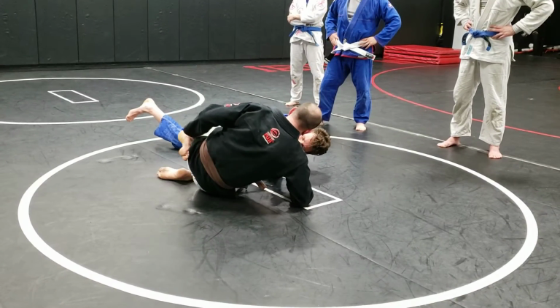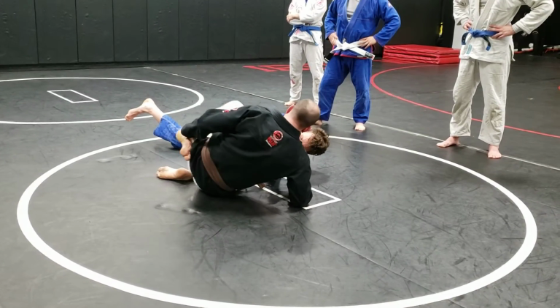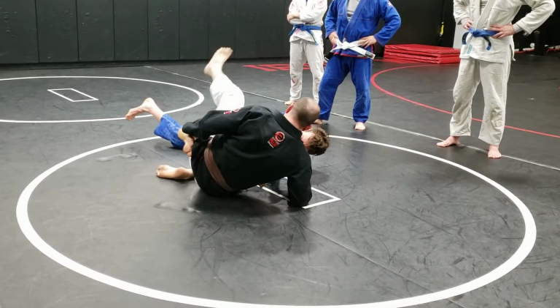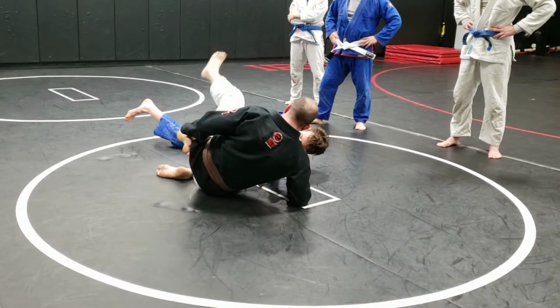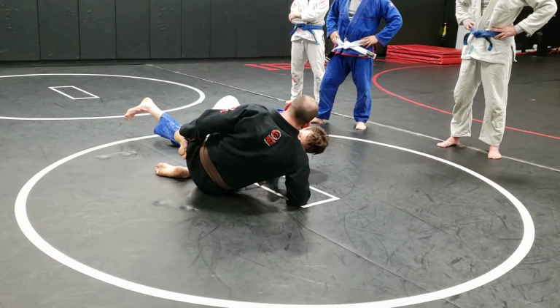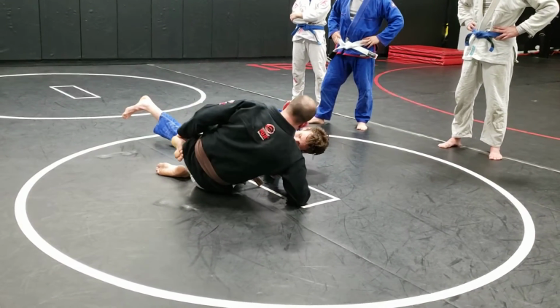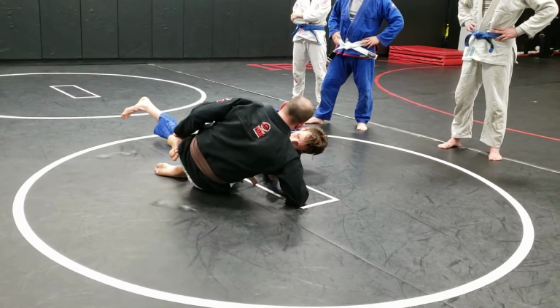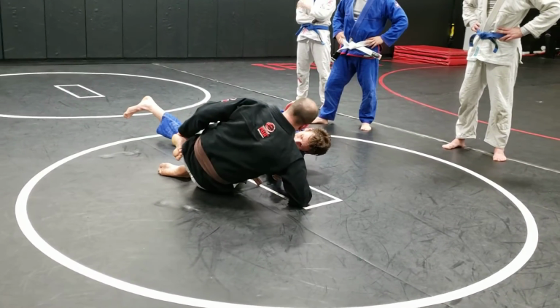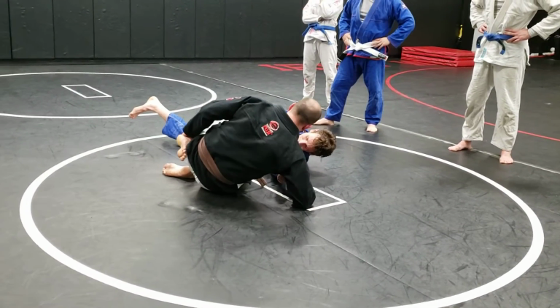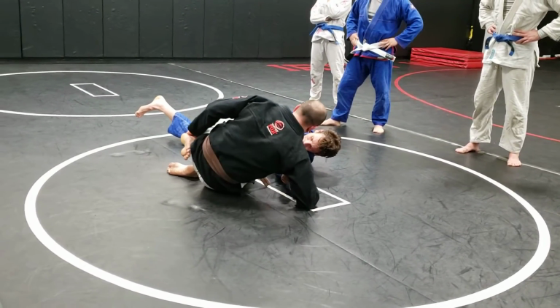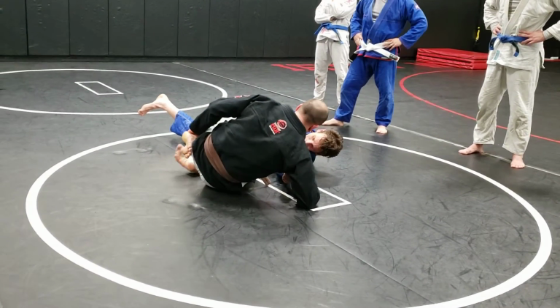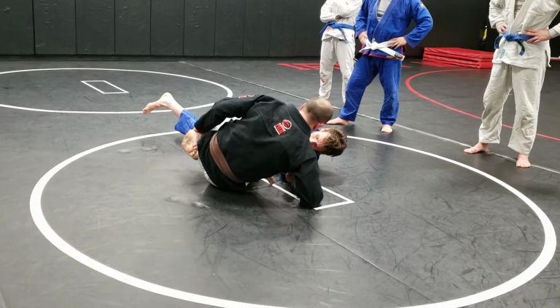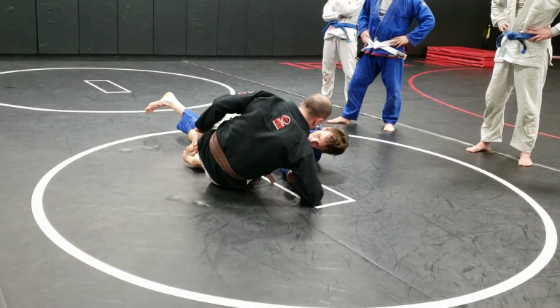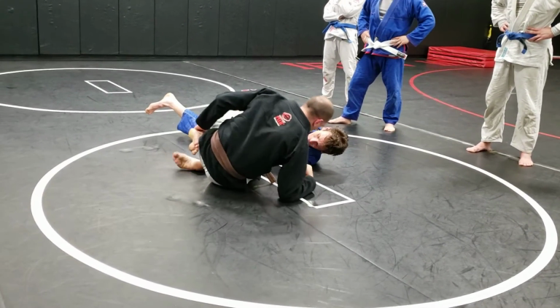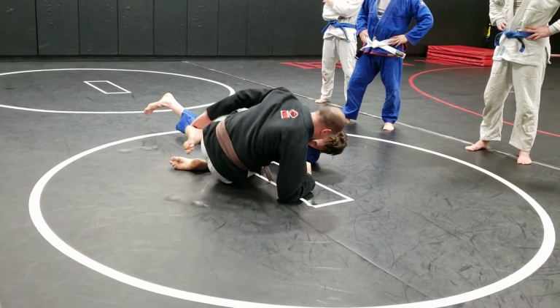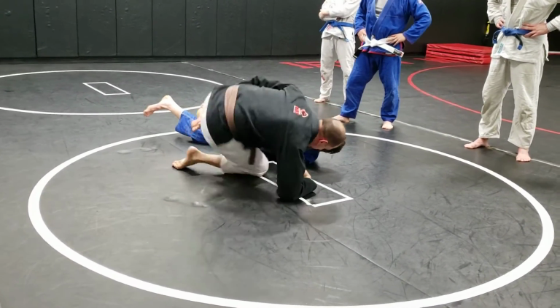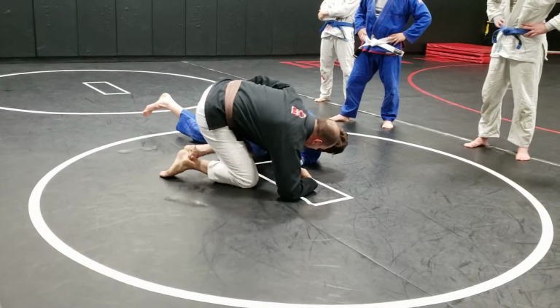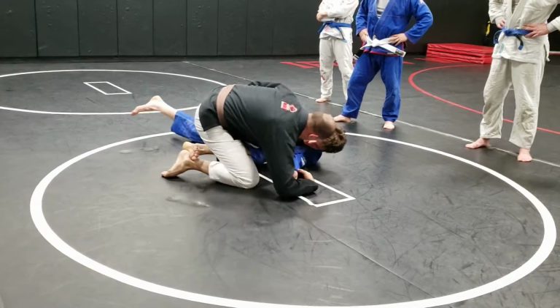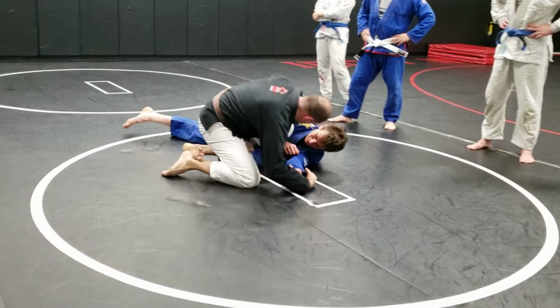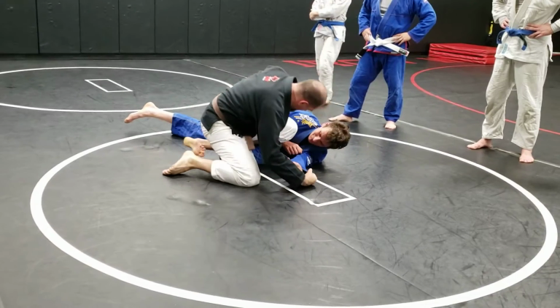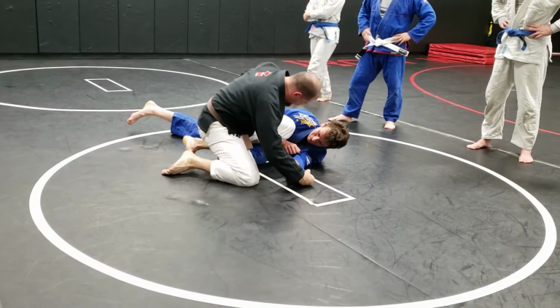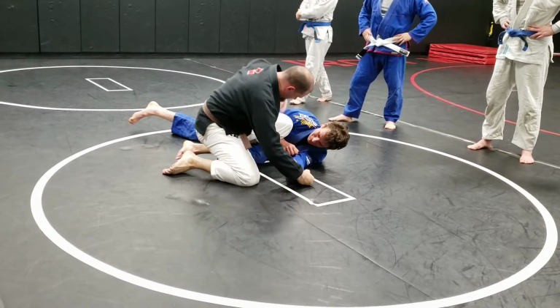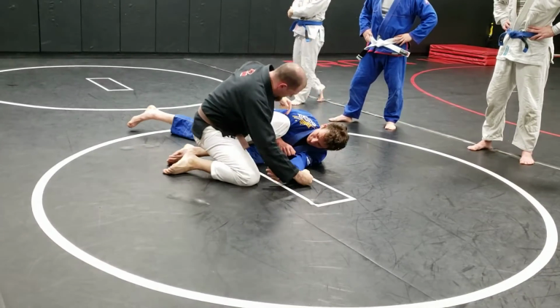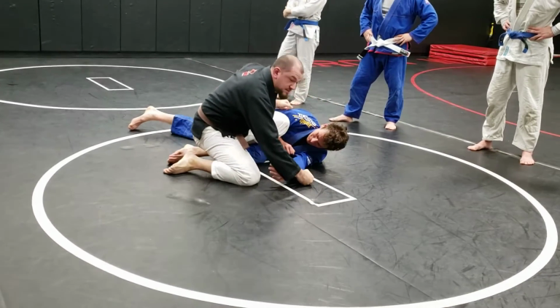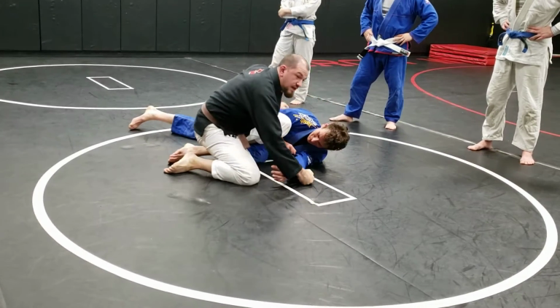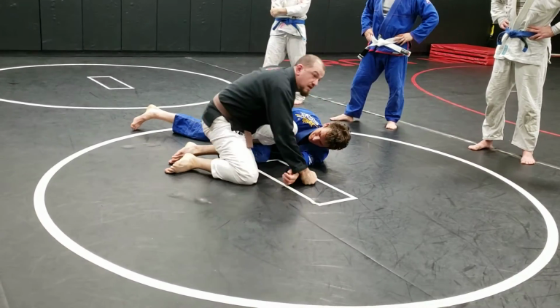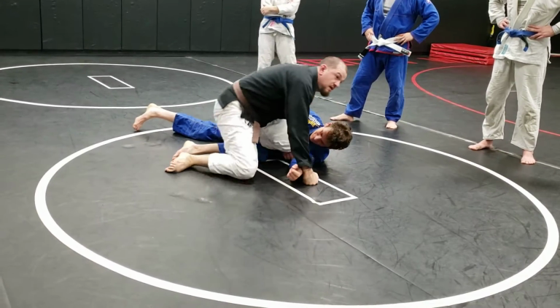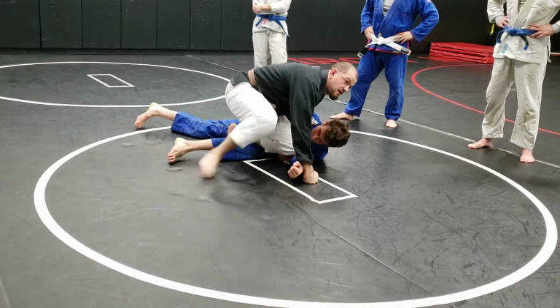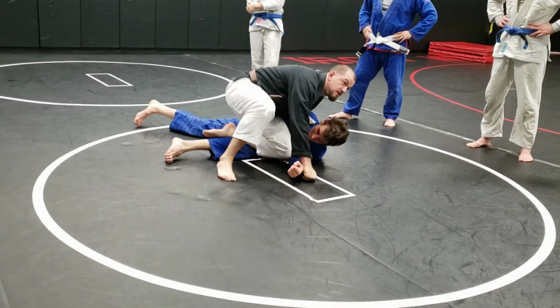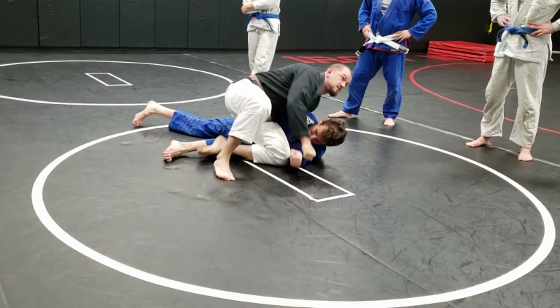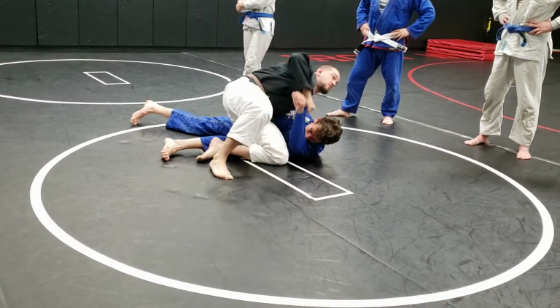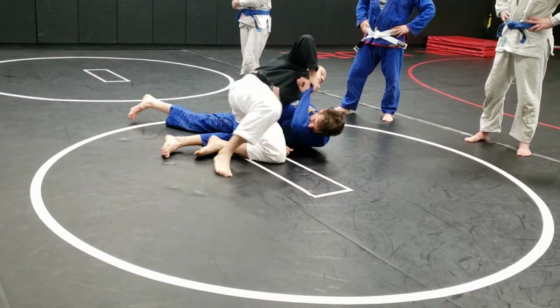I'm going to put this foot on the ground and pull my bottom leg out behind me. So I kneel on his leg and slide through.